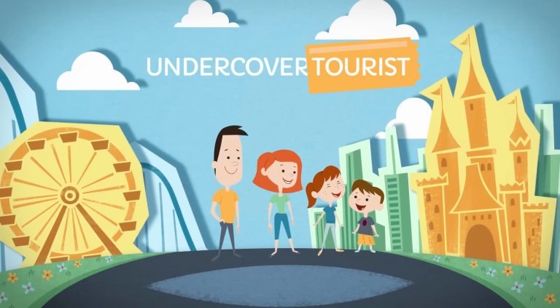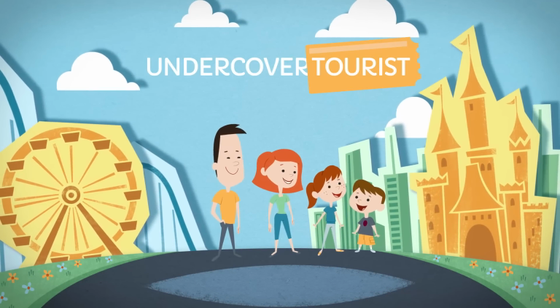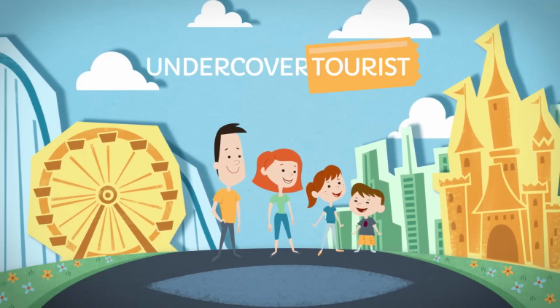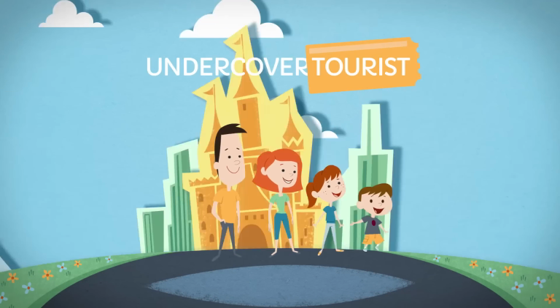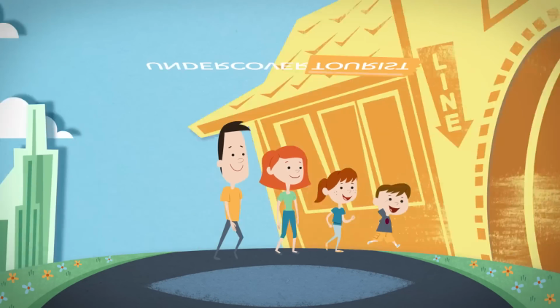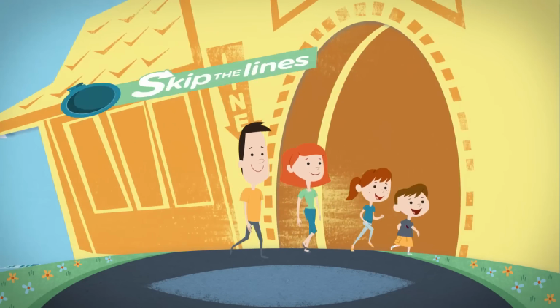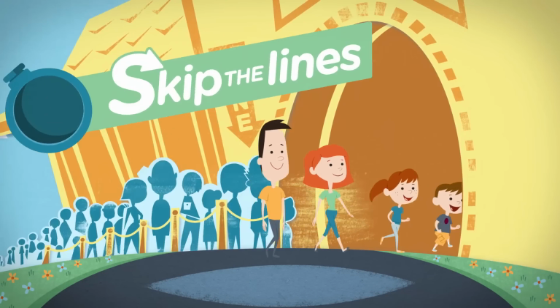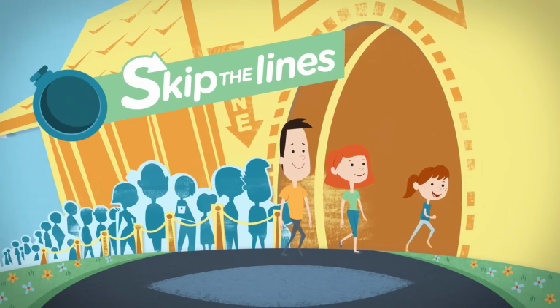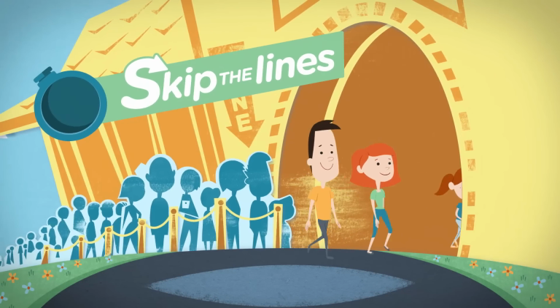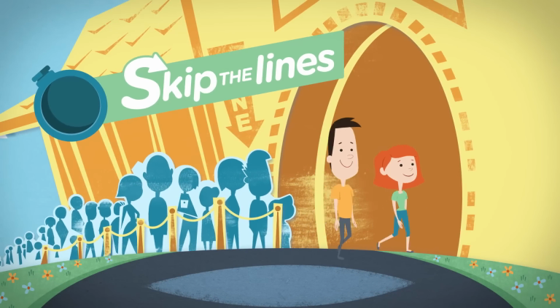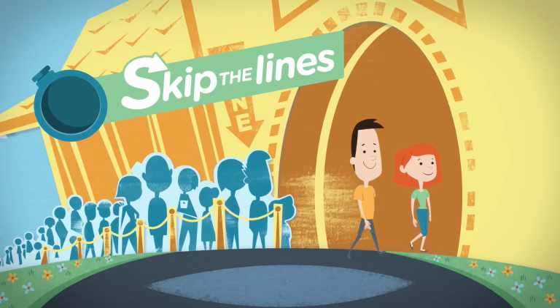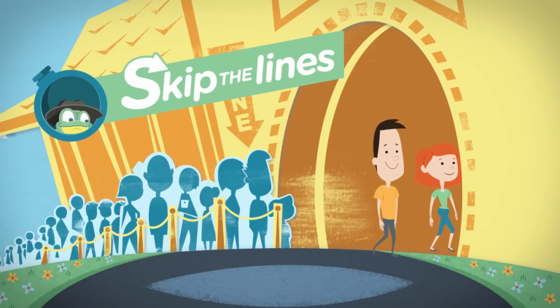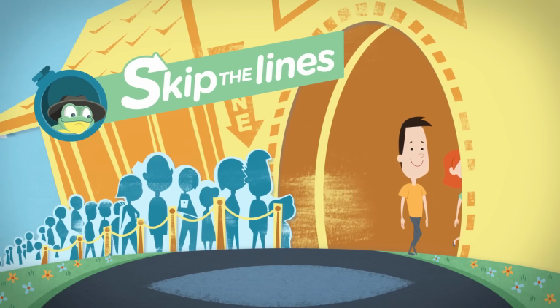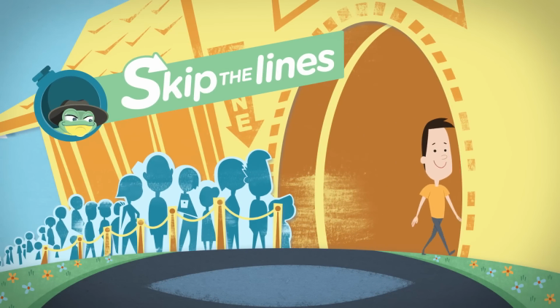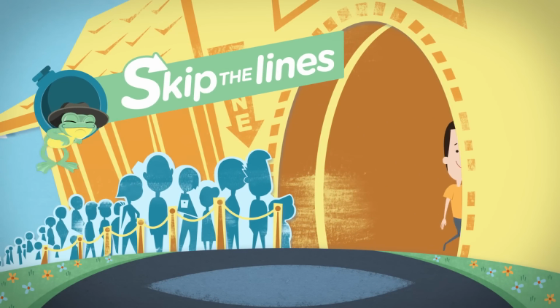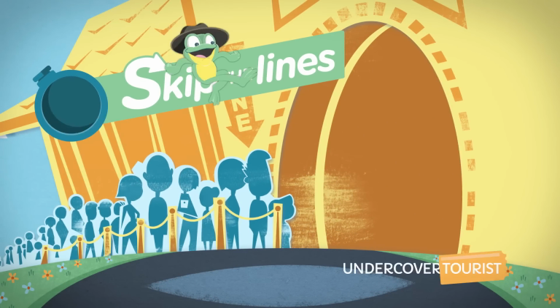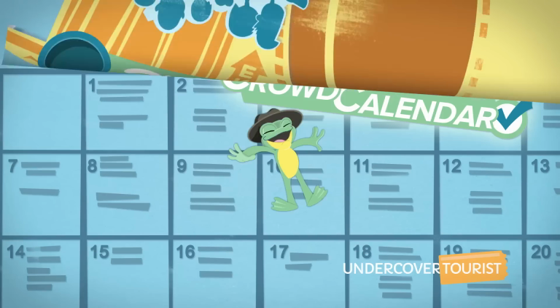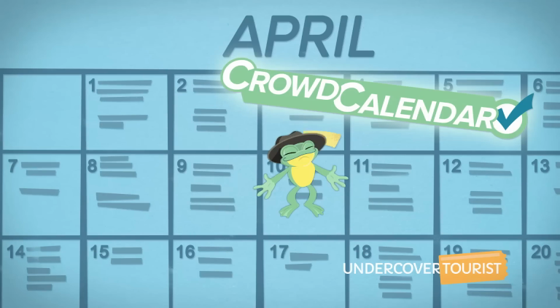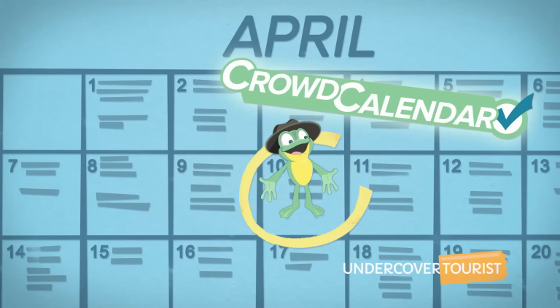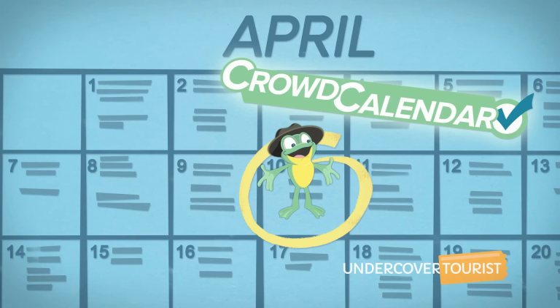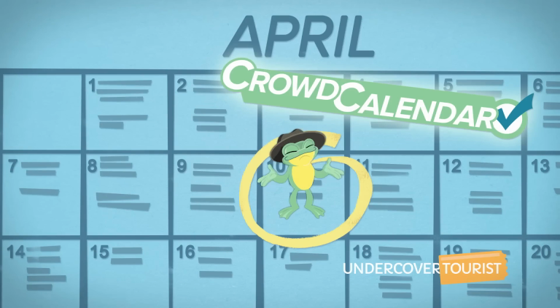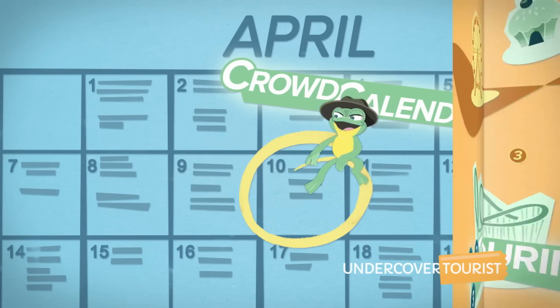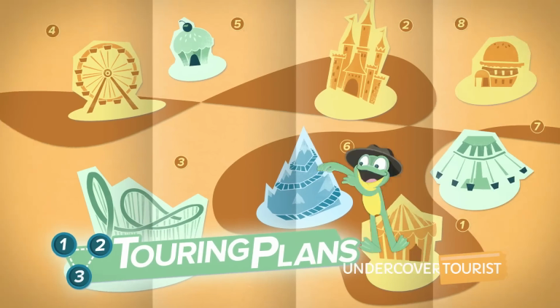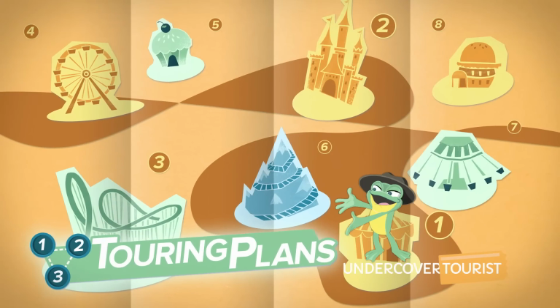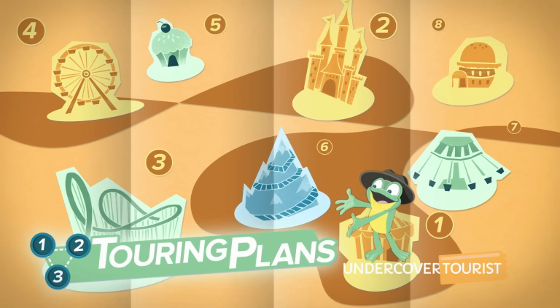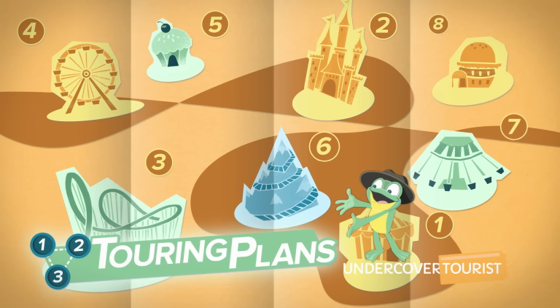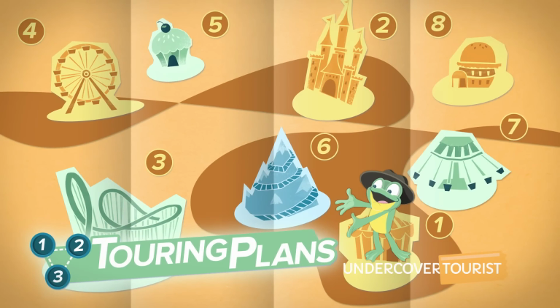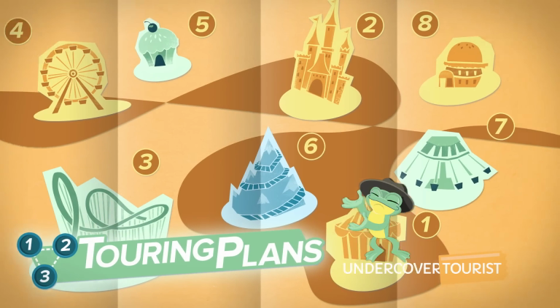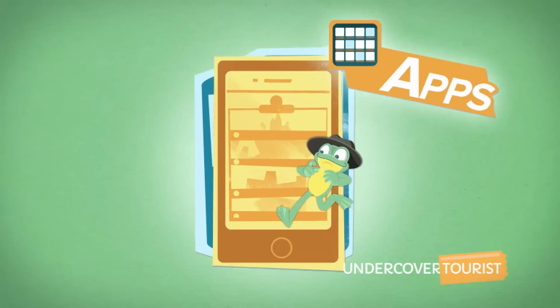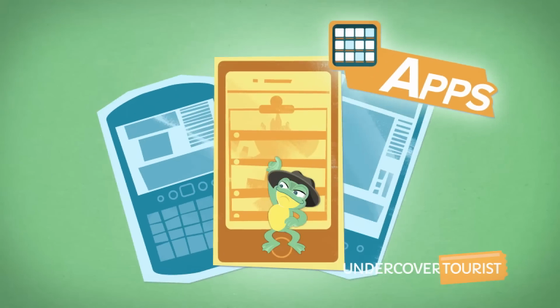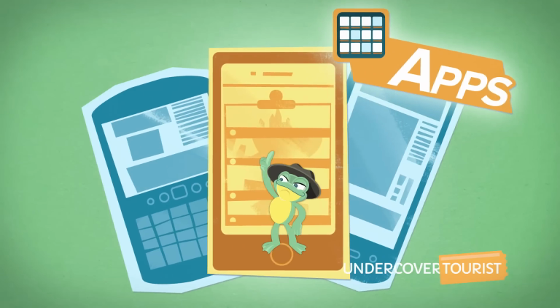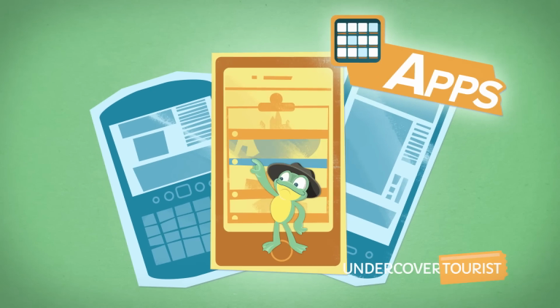Skip the lines with Undercover Tourist's crowd calendars, touring plans, and mobile apps.